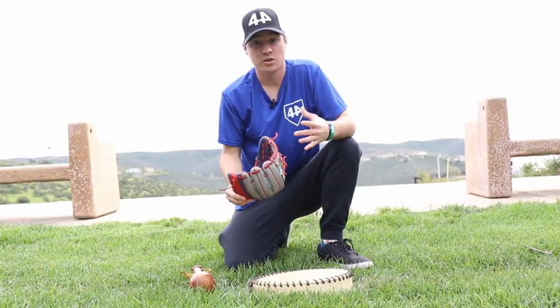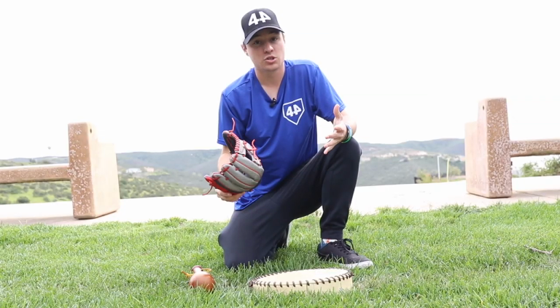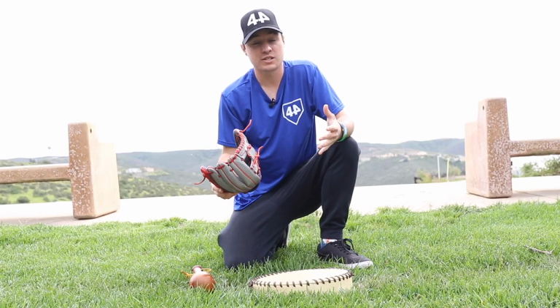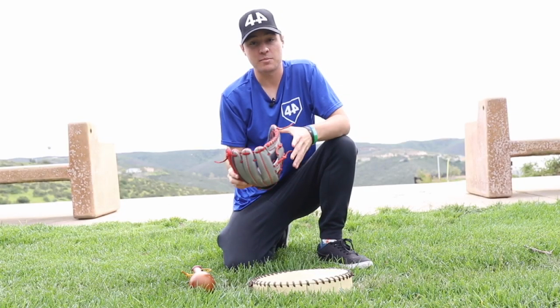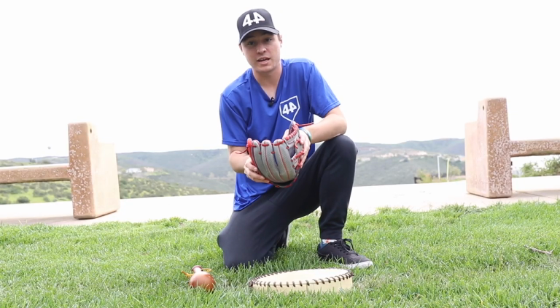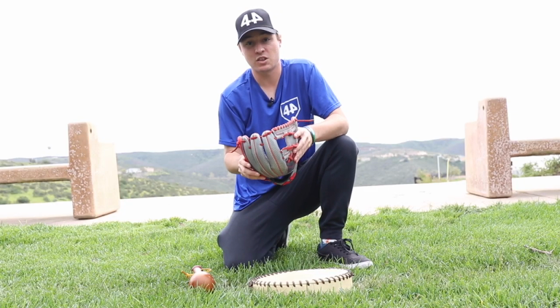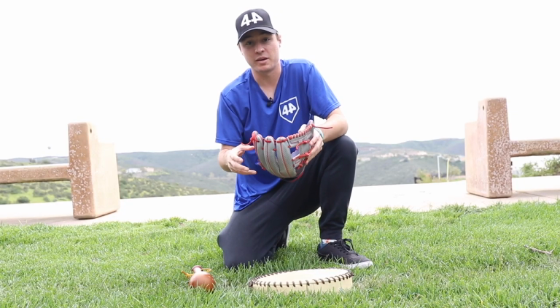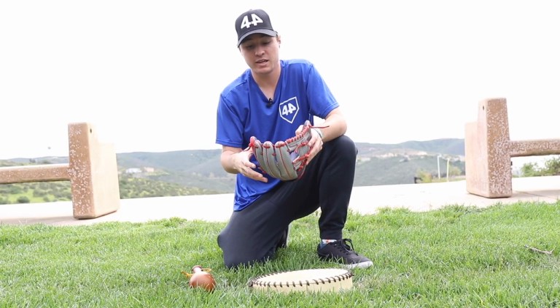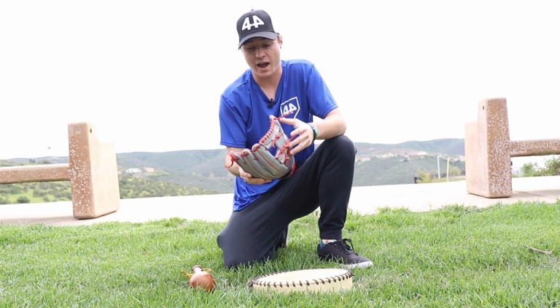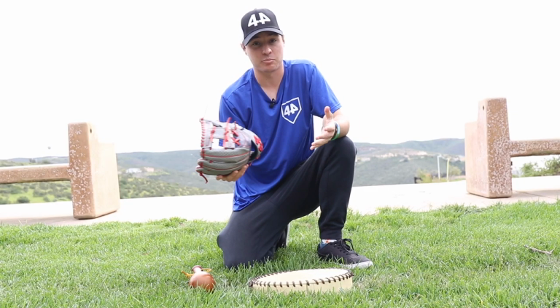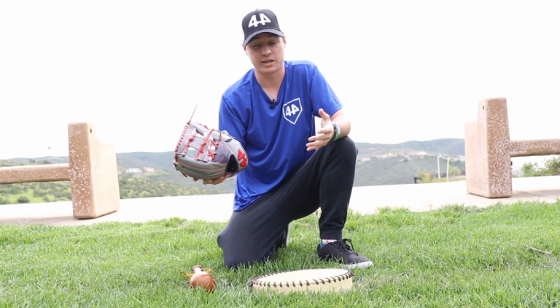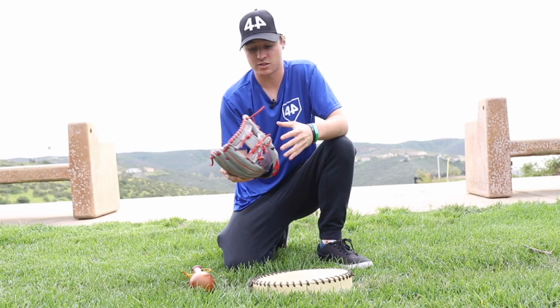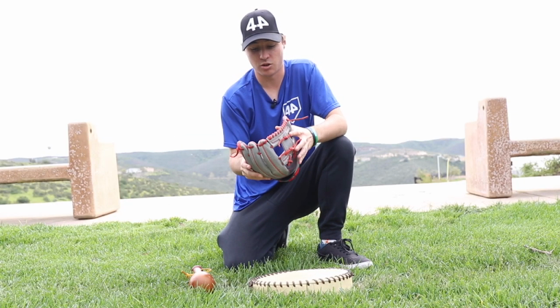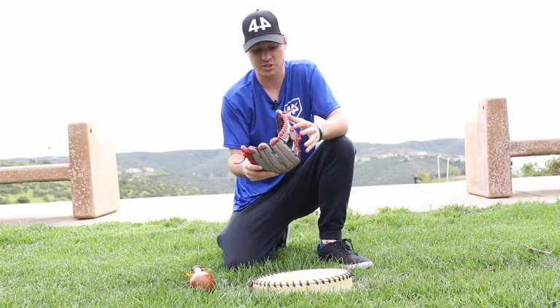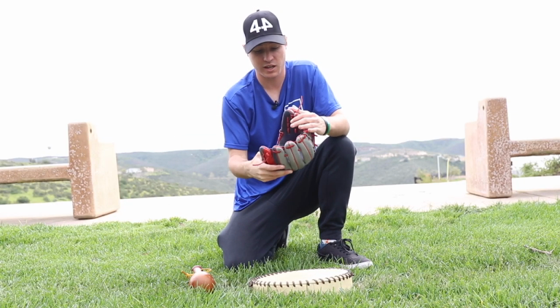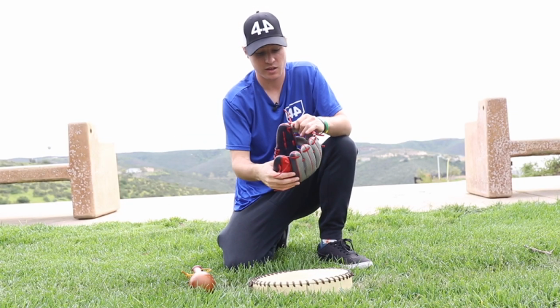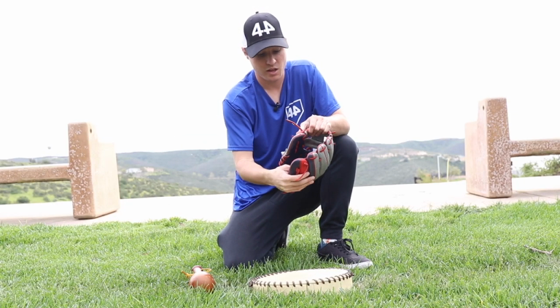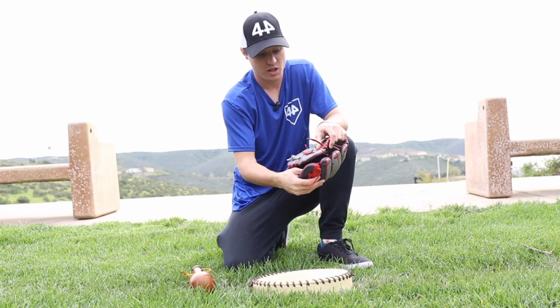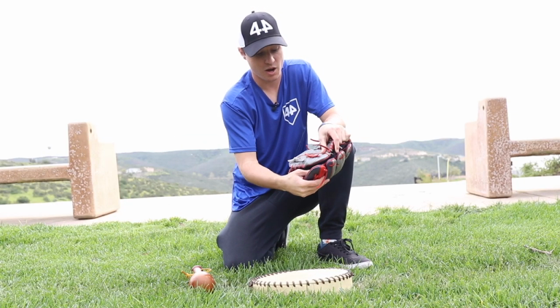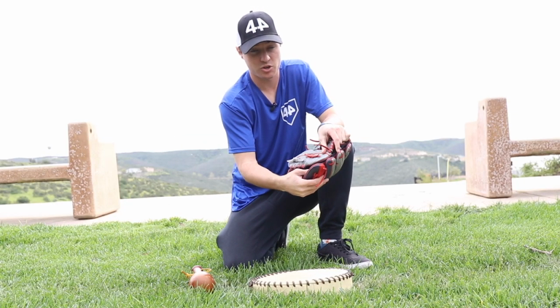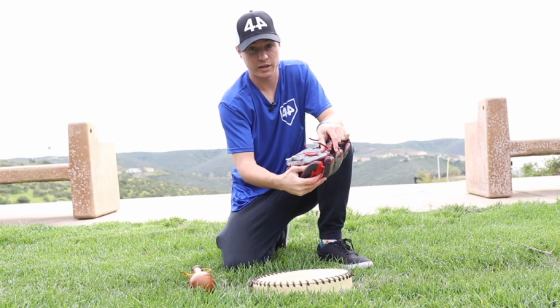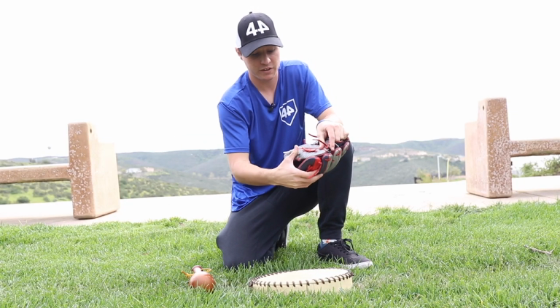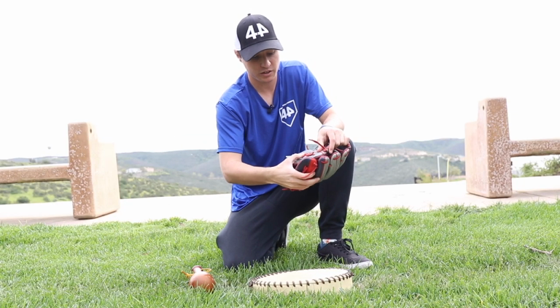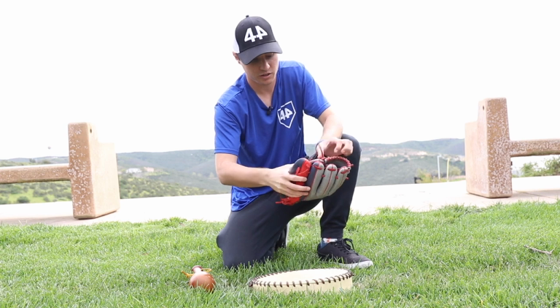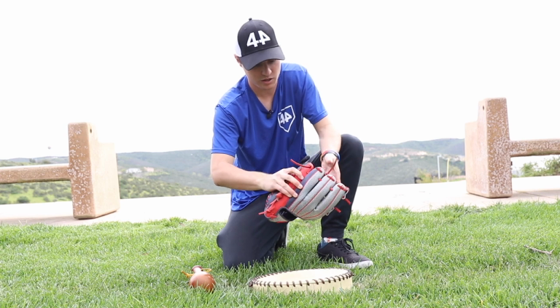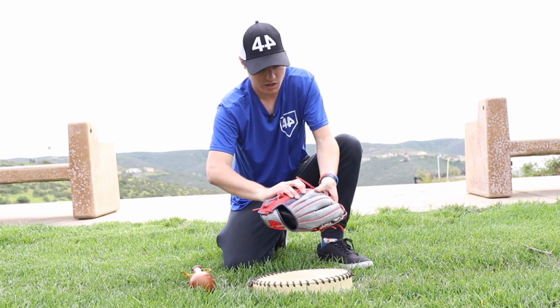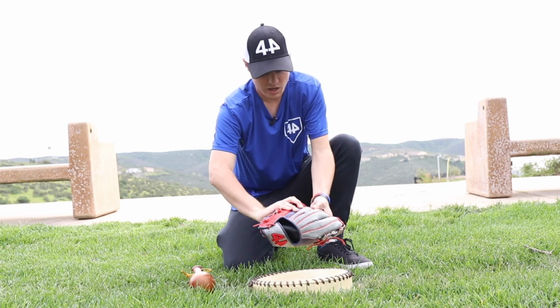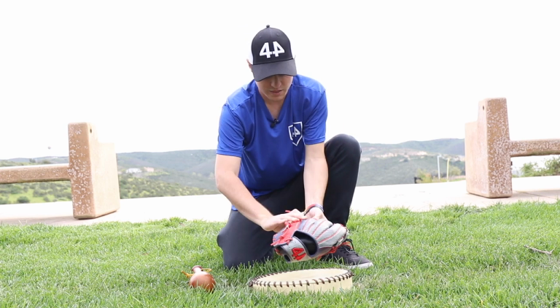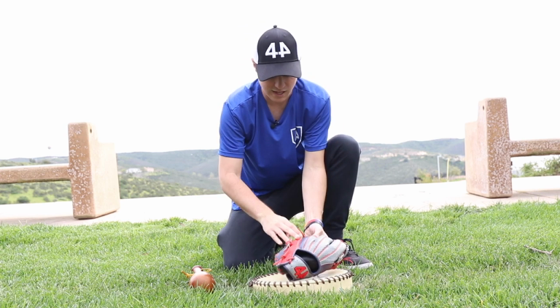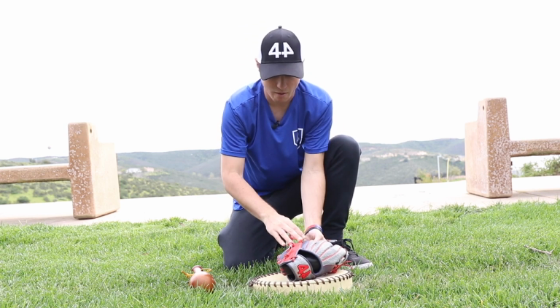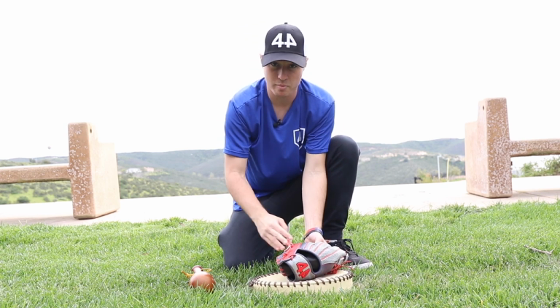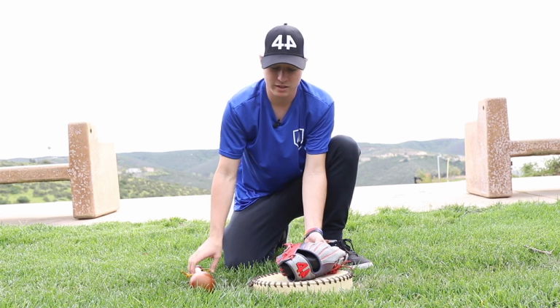Do the same thing for the pinky break point. So once again, thumb to ring finger — this time working on the pinky side.